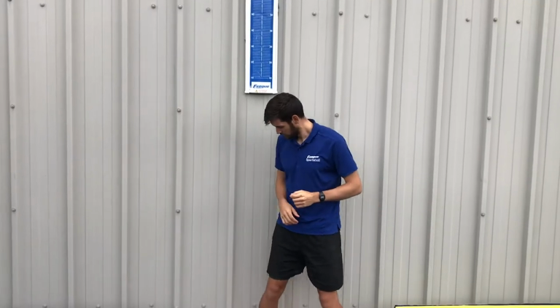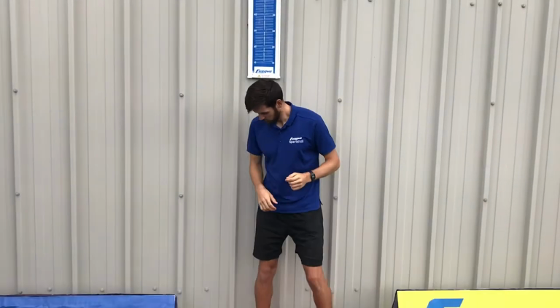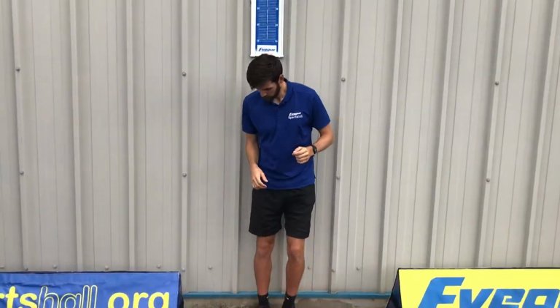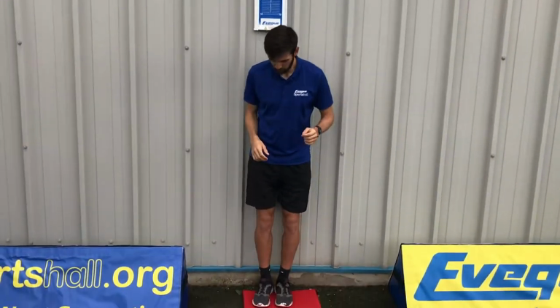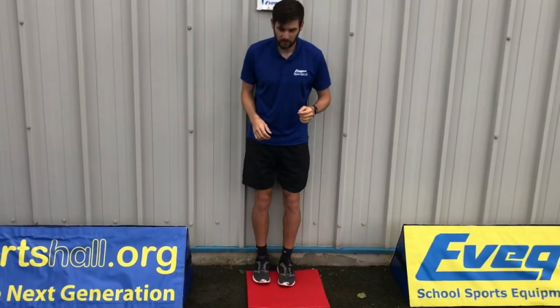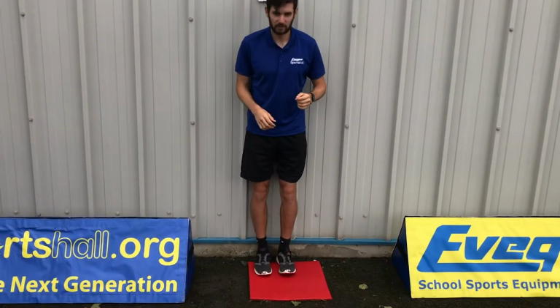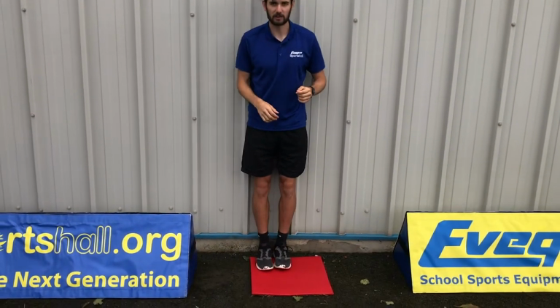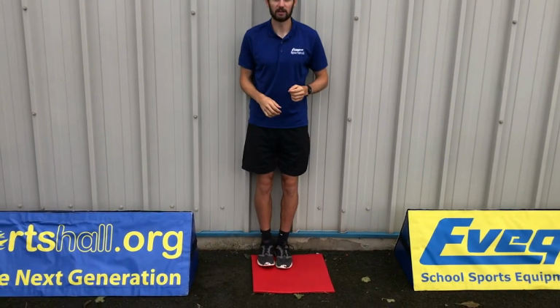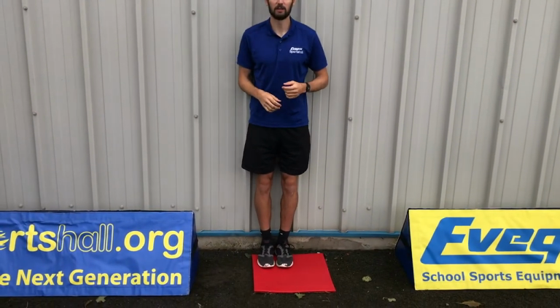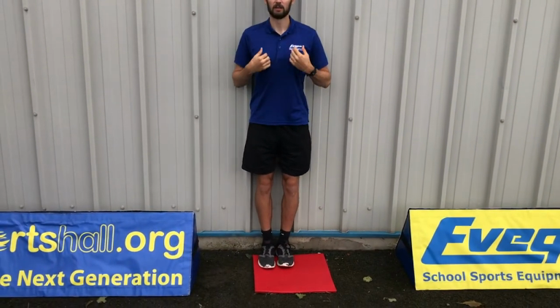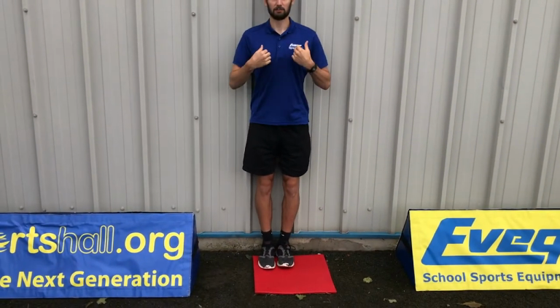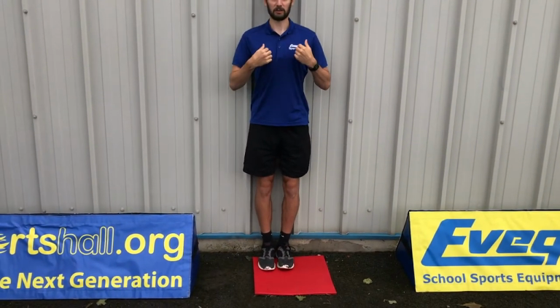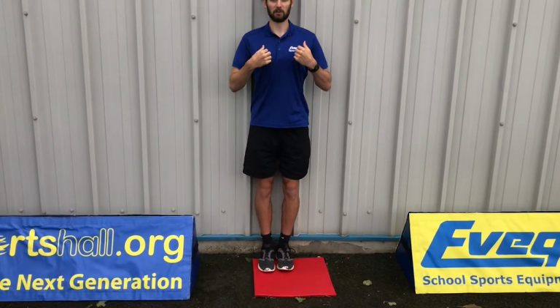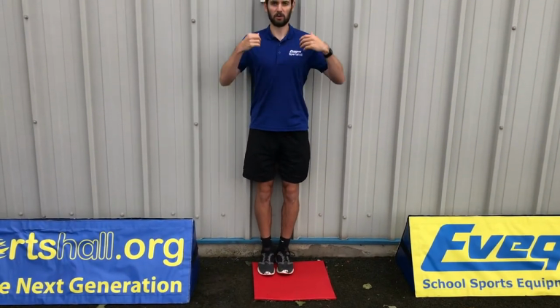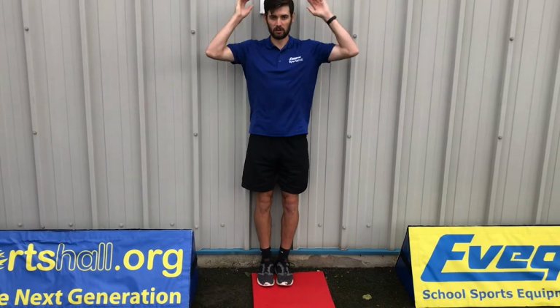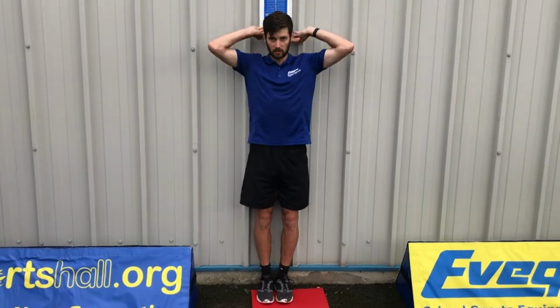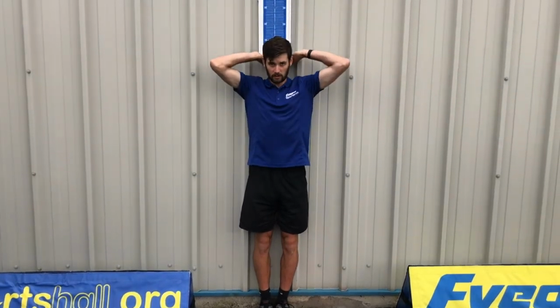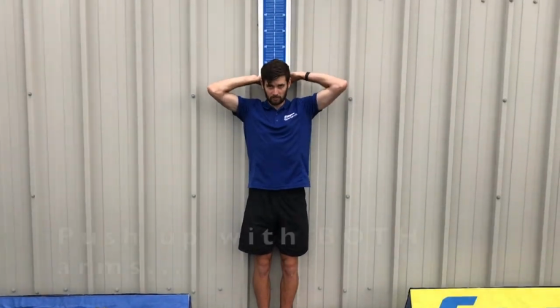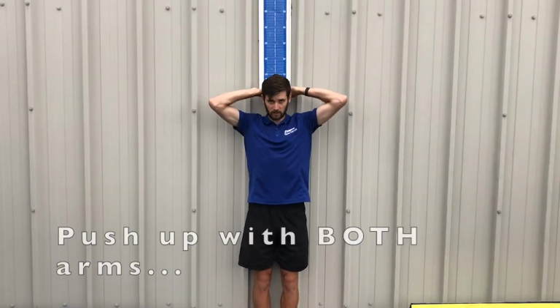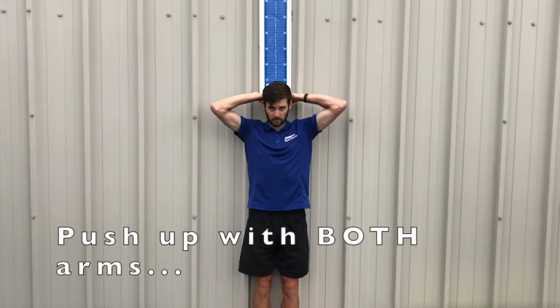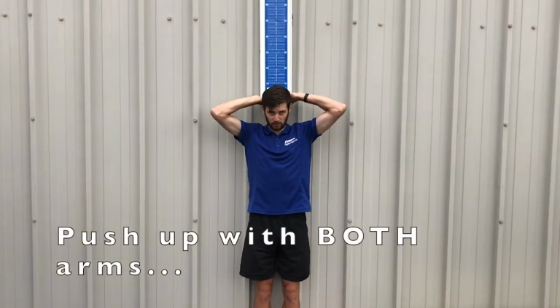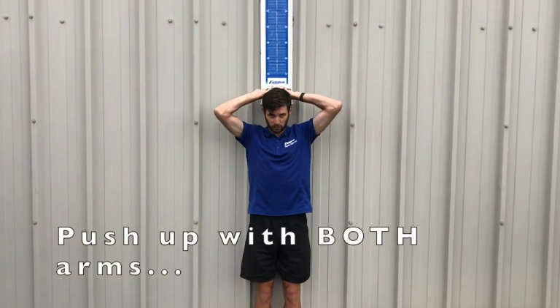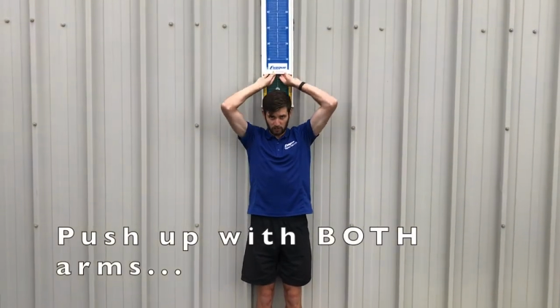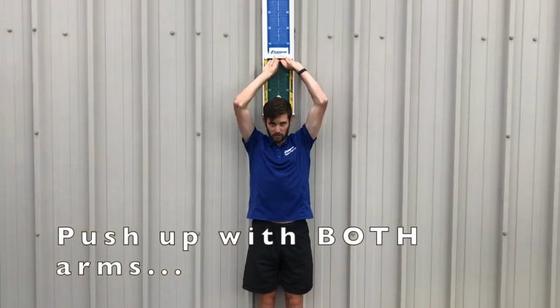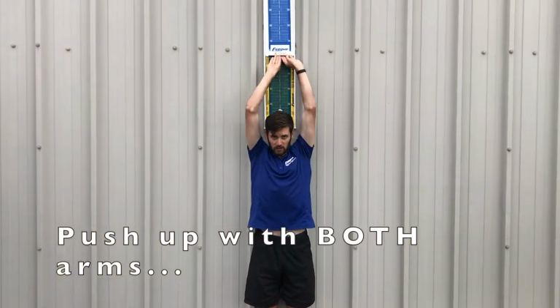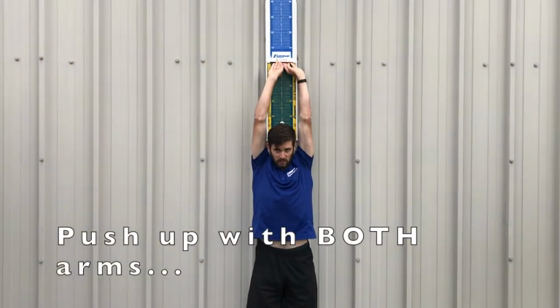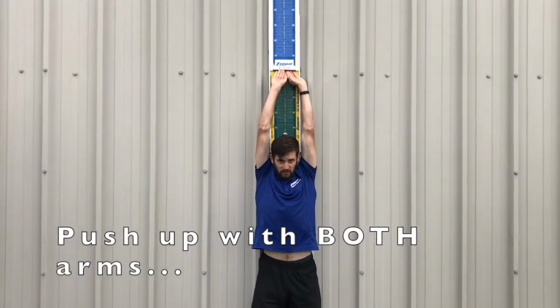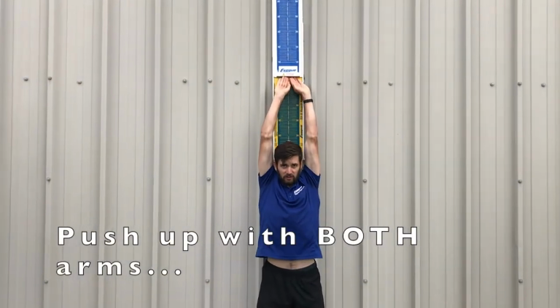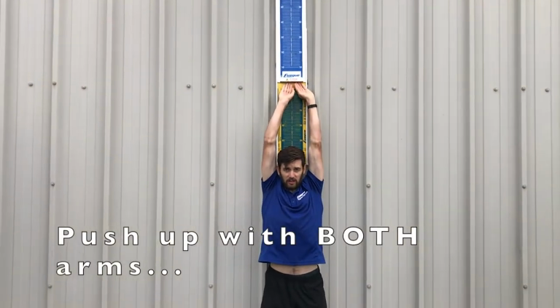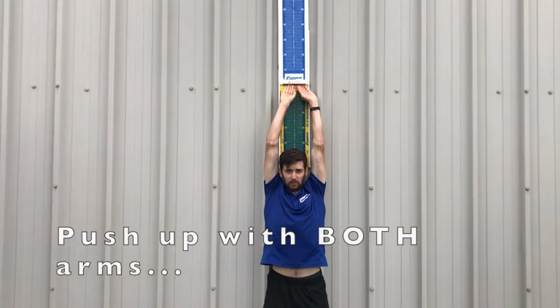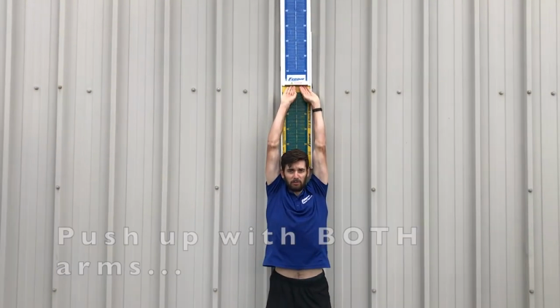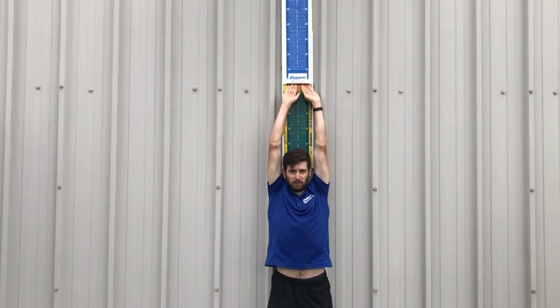To measure the standing reach: feet together, back to the wall, push up to the highest point possible.